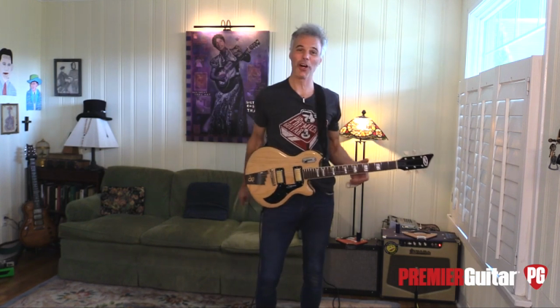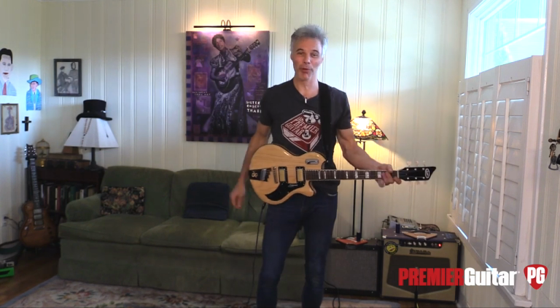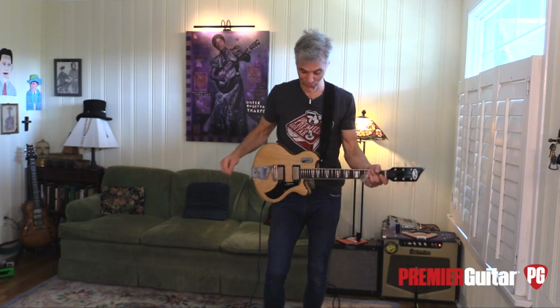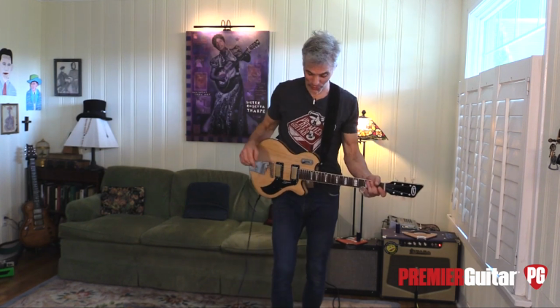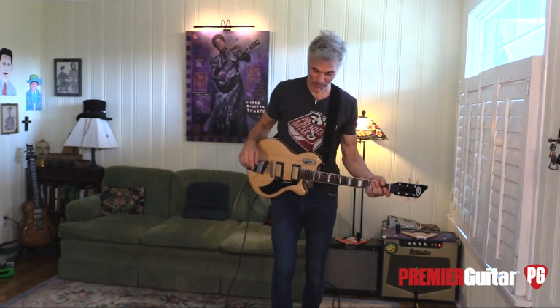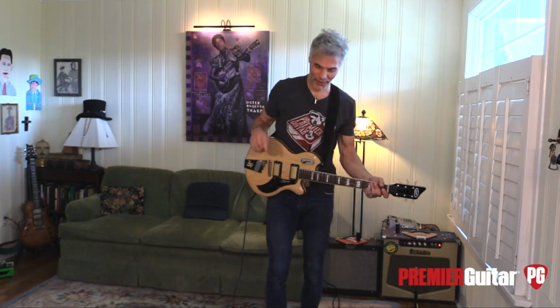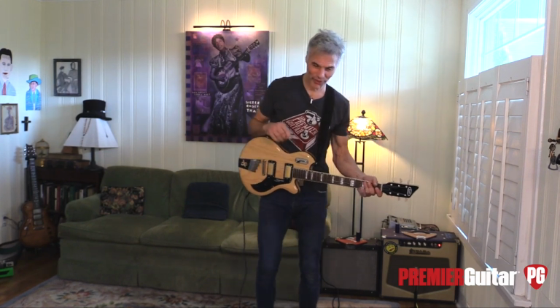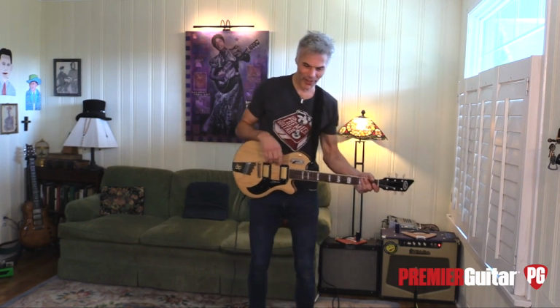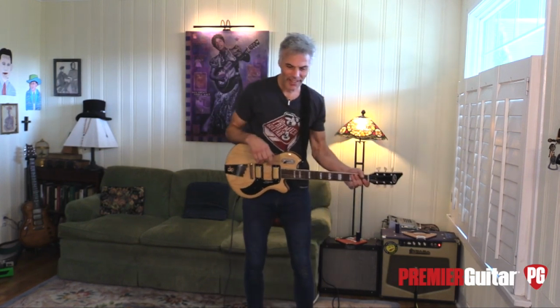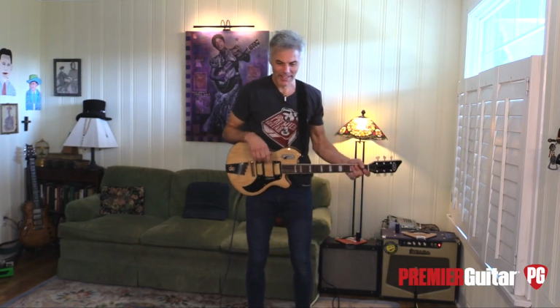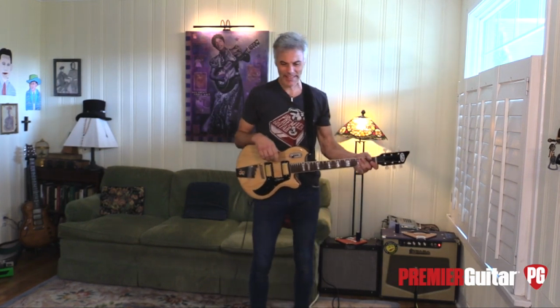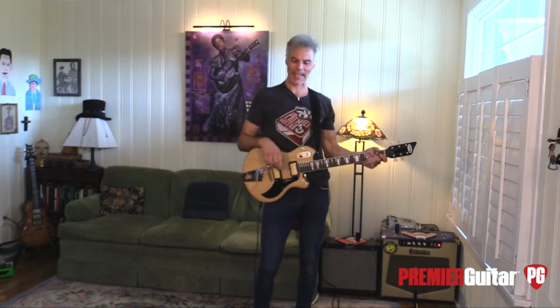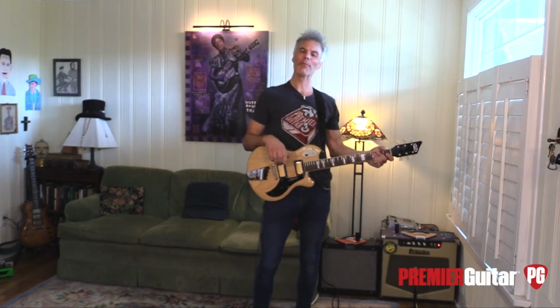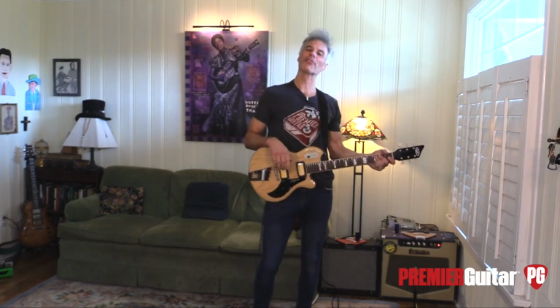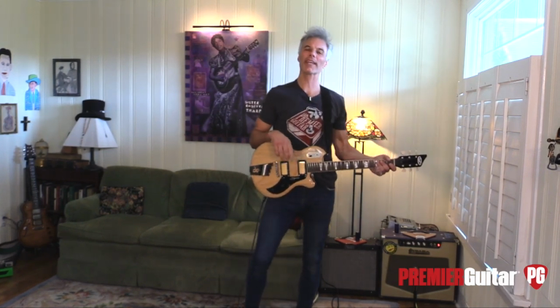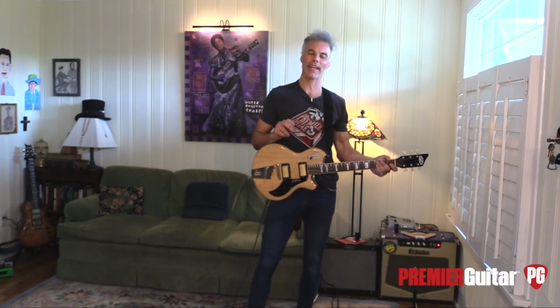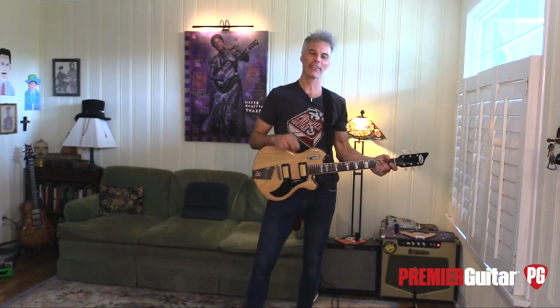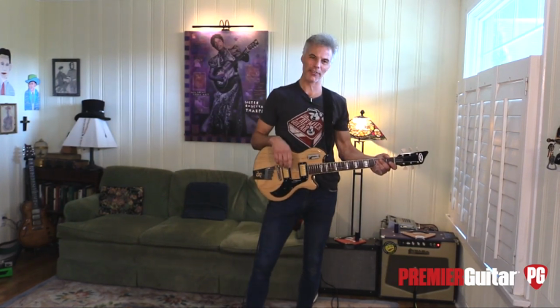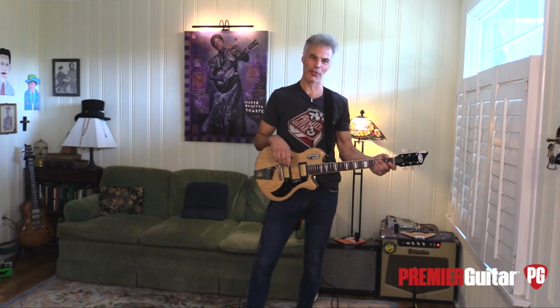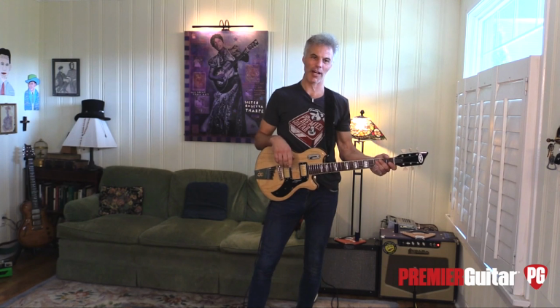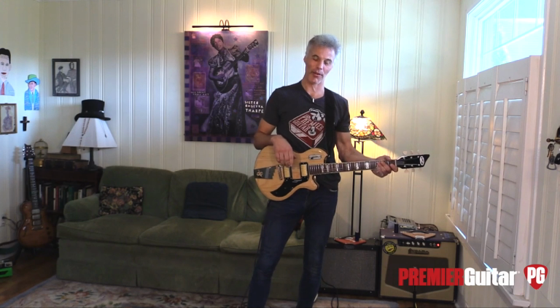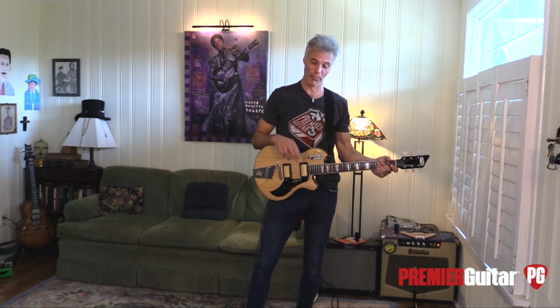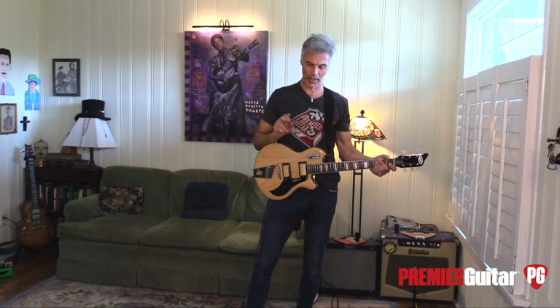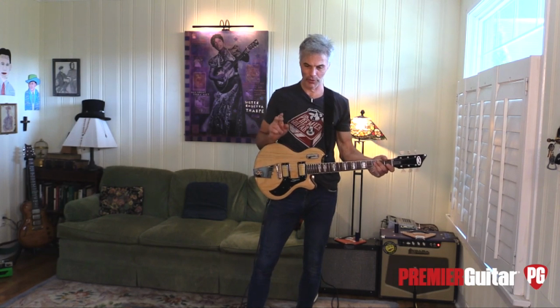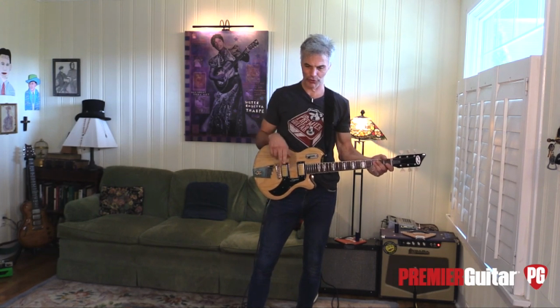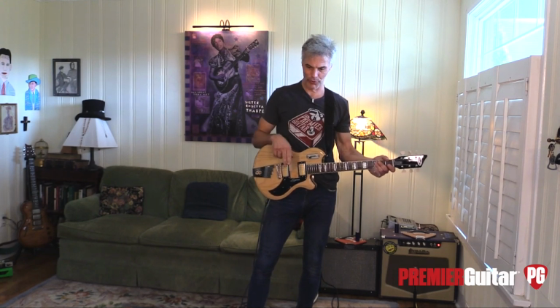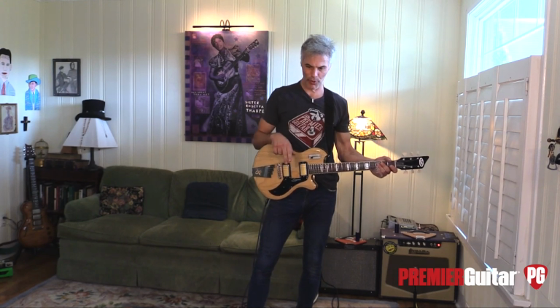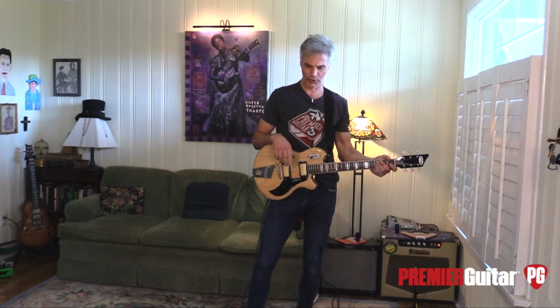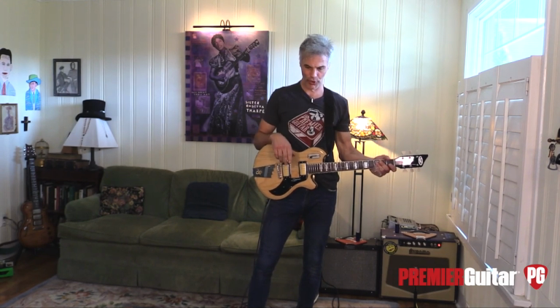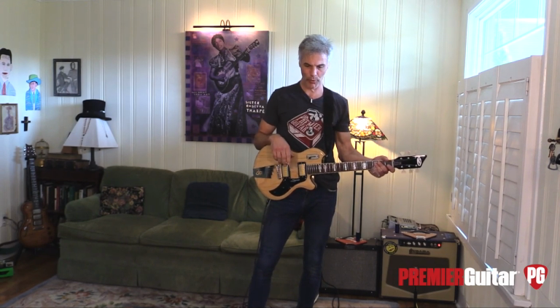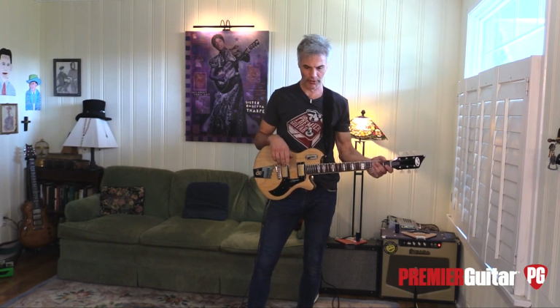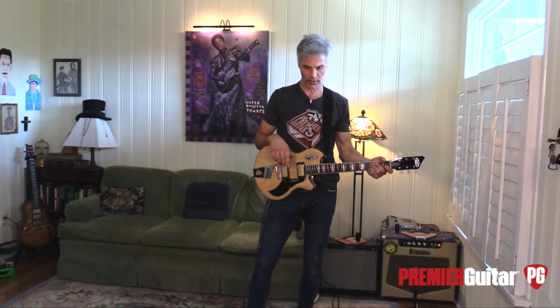This is John Bolger with Premier Guitar. Today, we are taking a test drive of the brand new Supro Silverwood guitar.